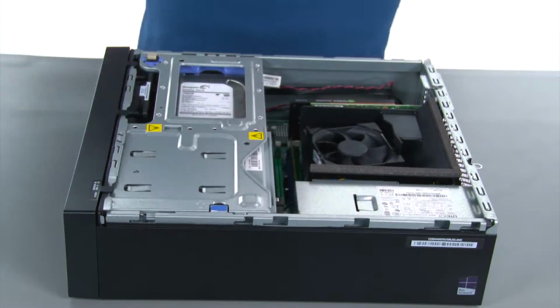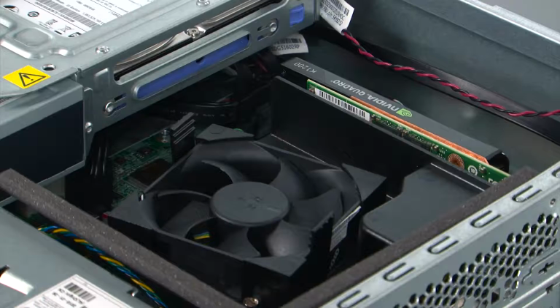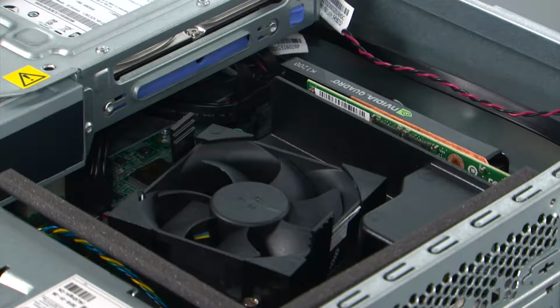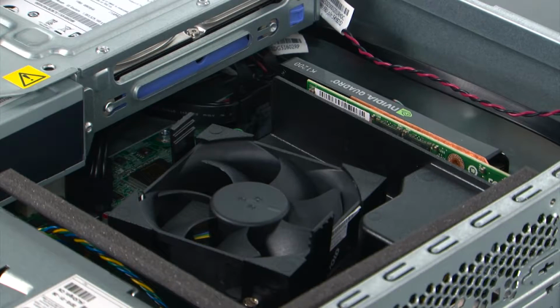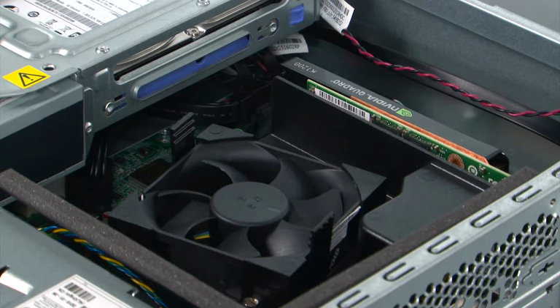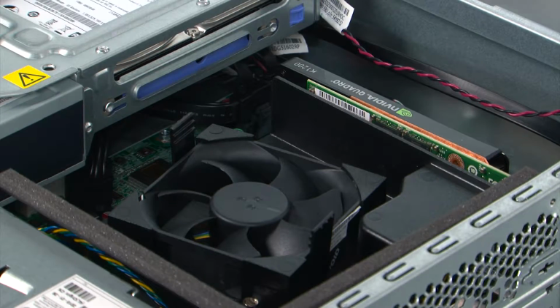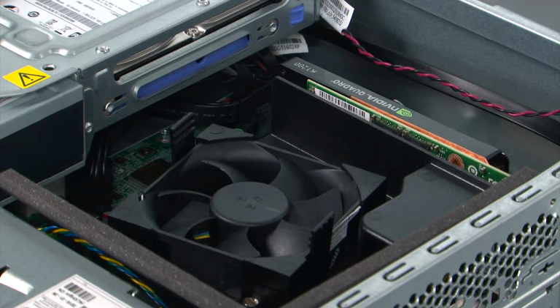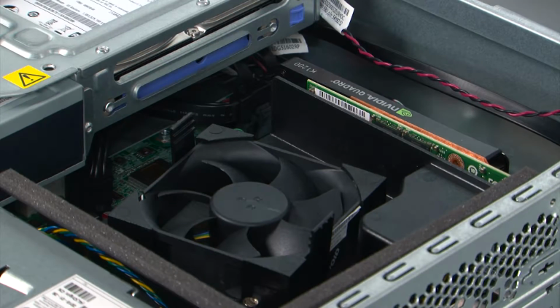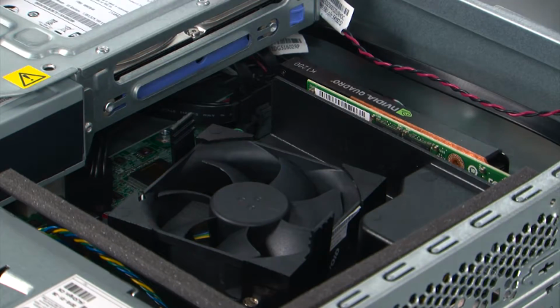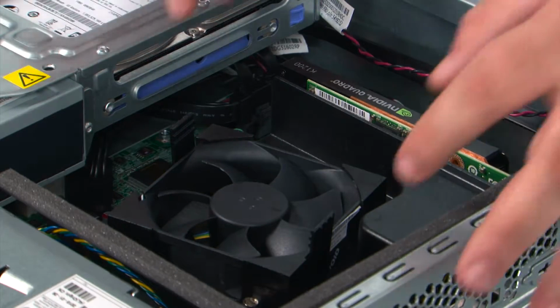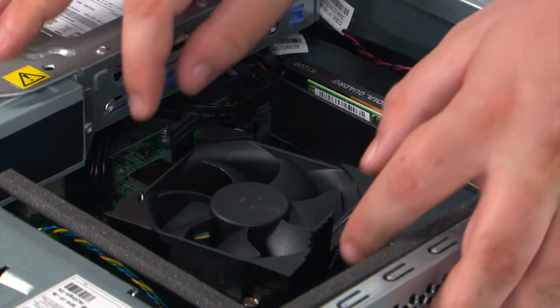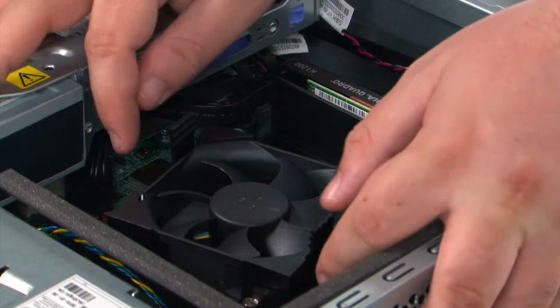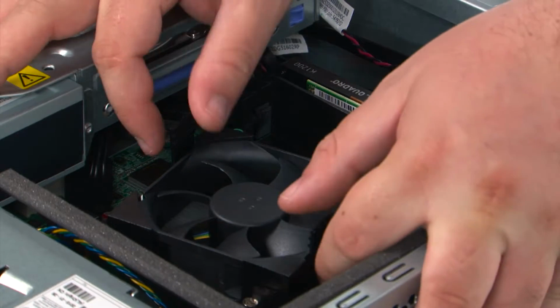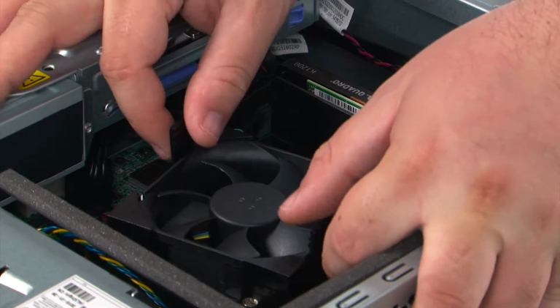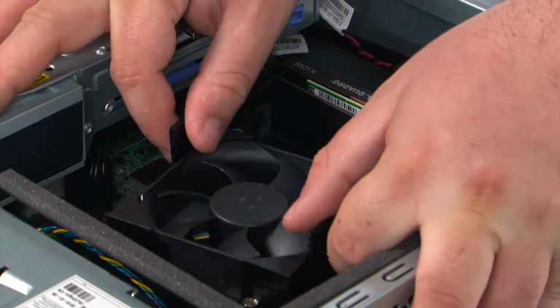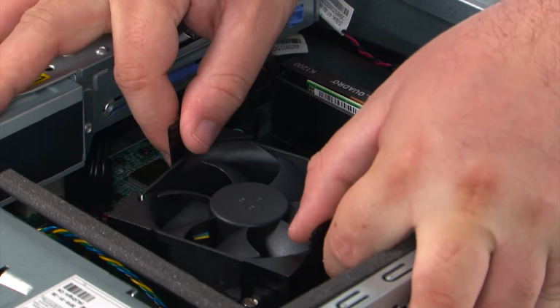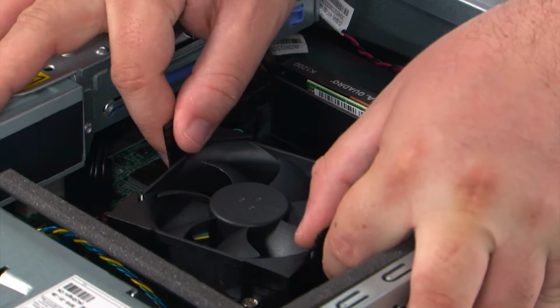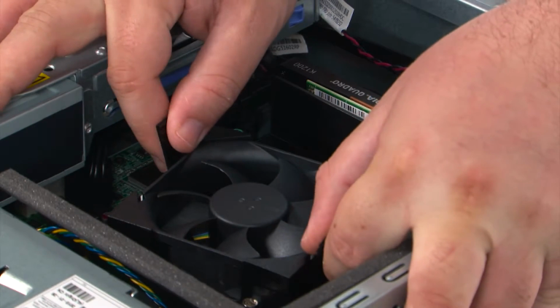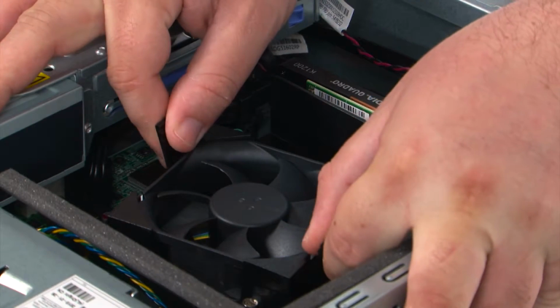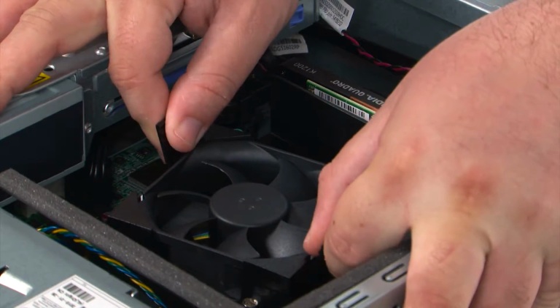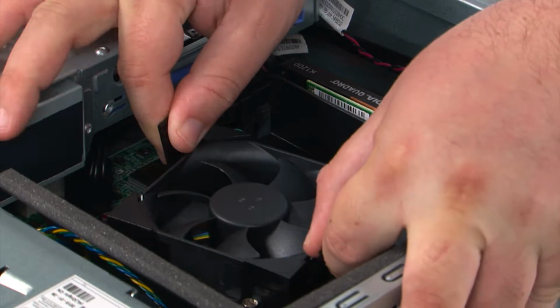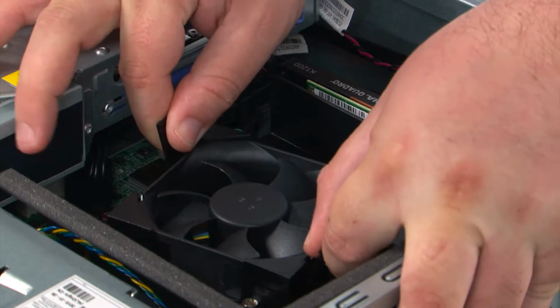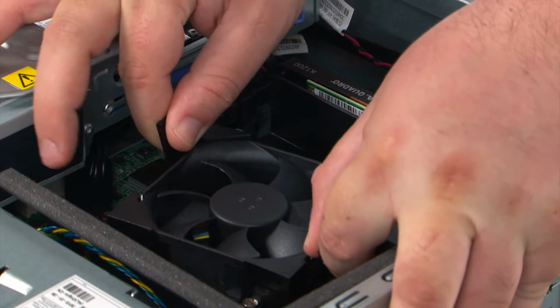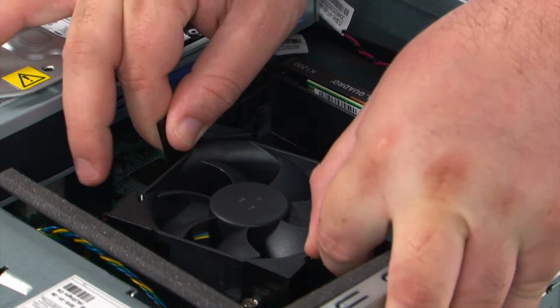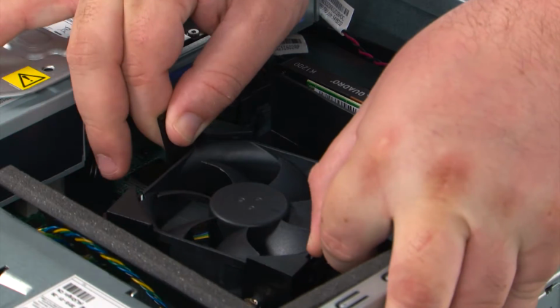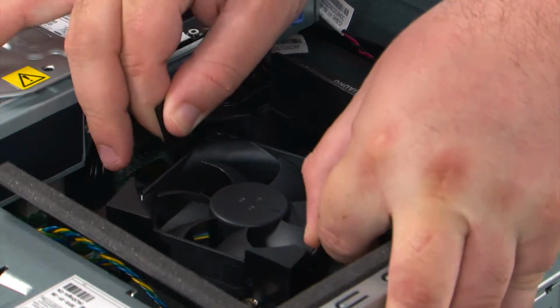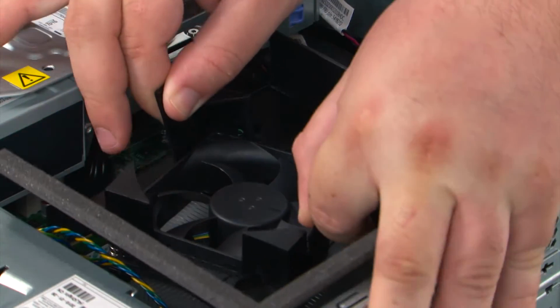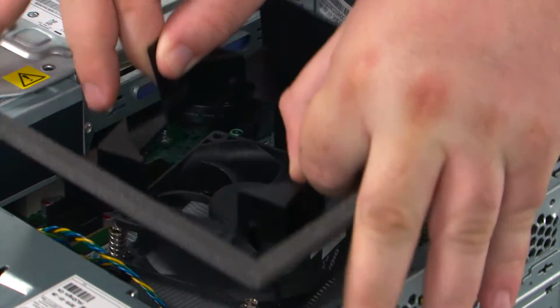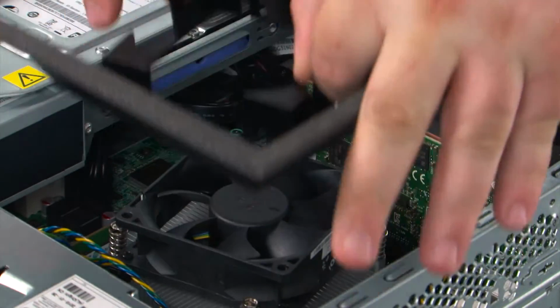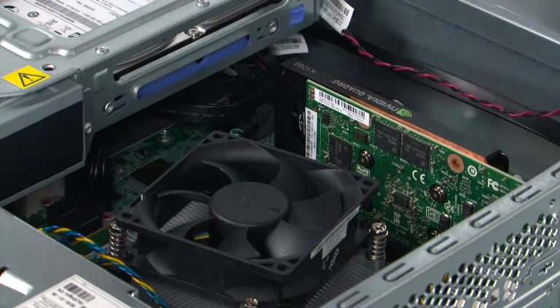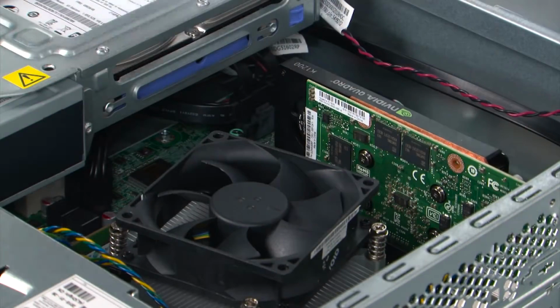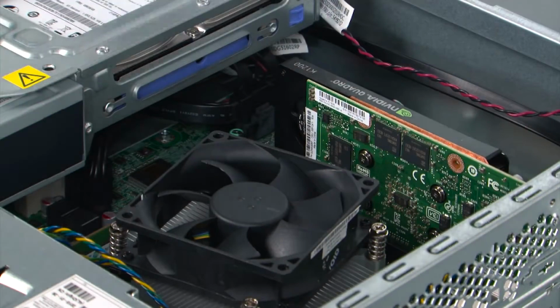Now we're going to remove the fan duct. To do that, you just pull outward on the two clips and lift the fan duct straight off of the fan.